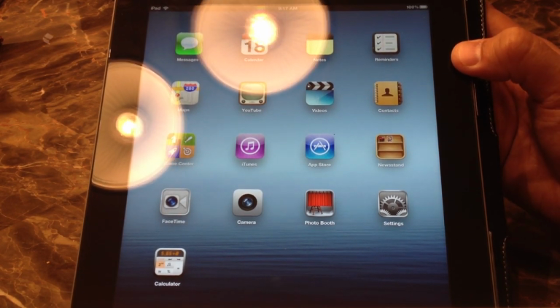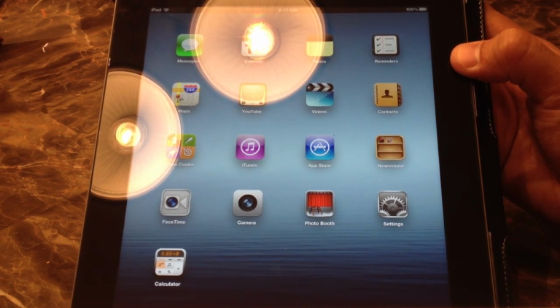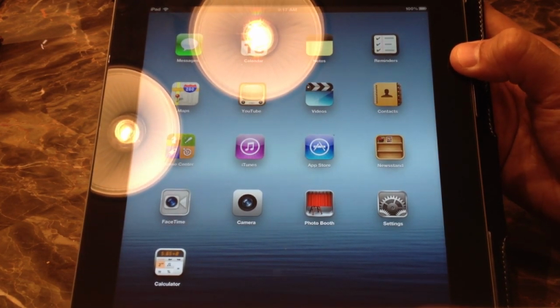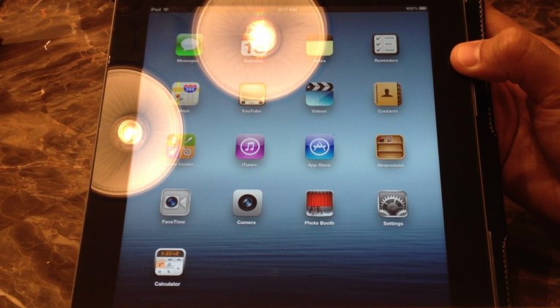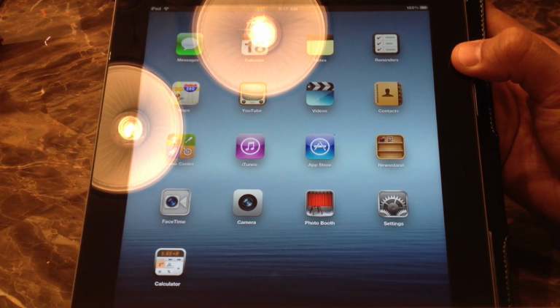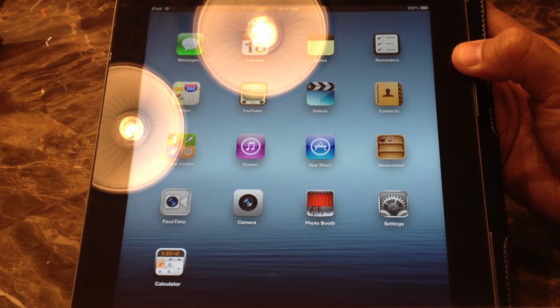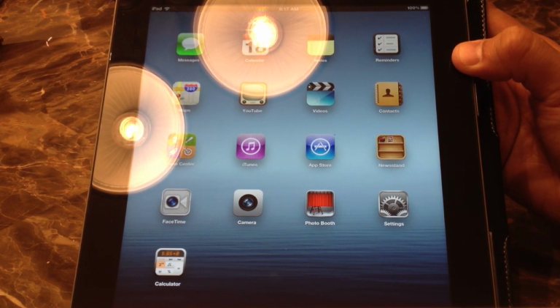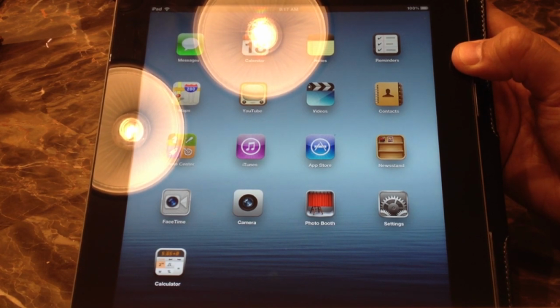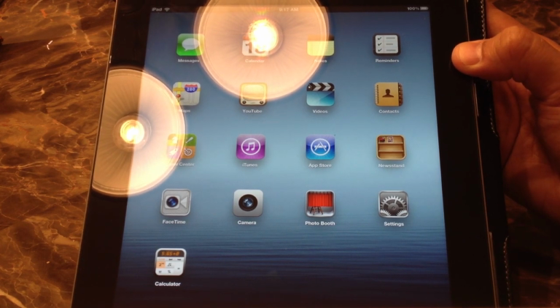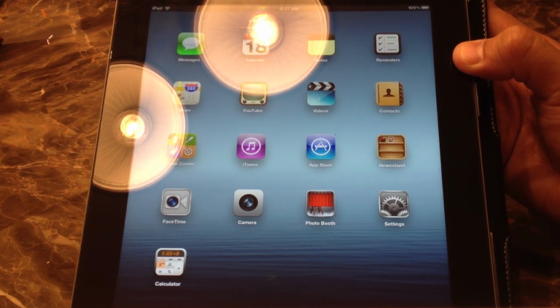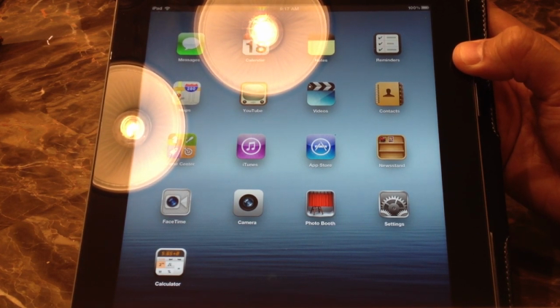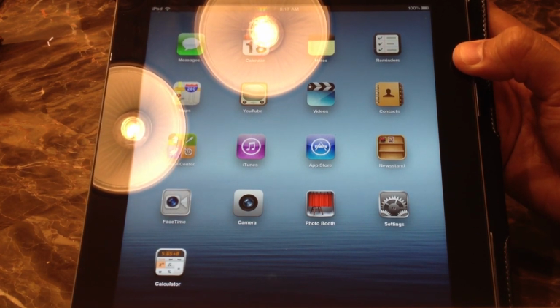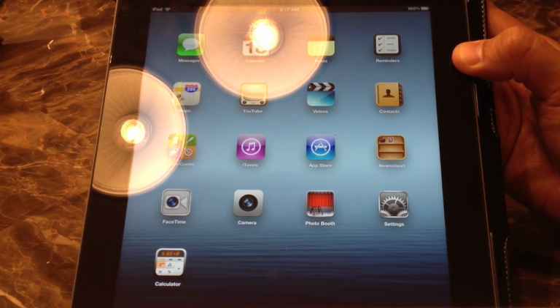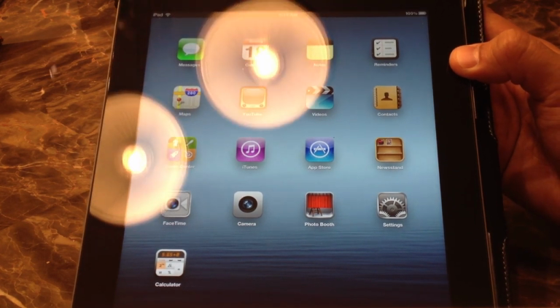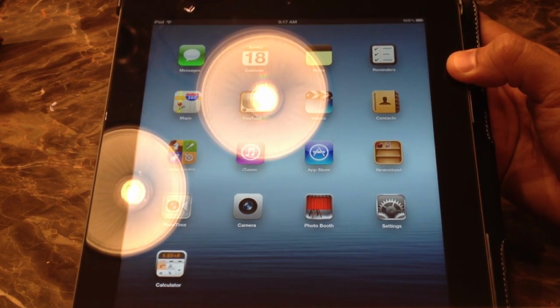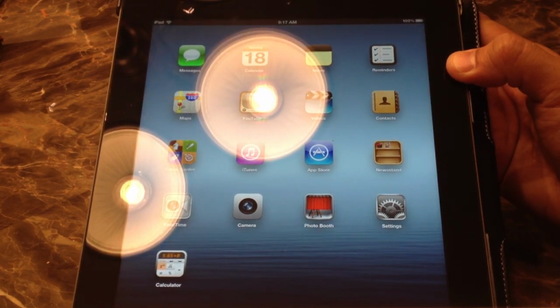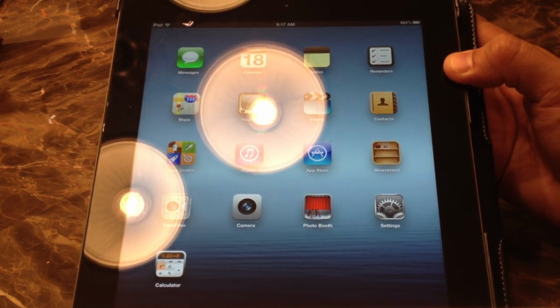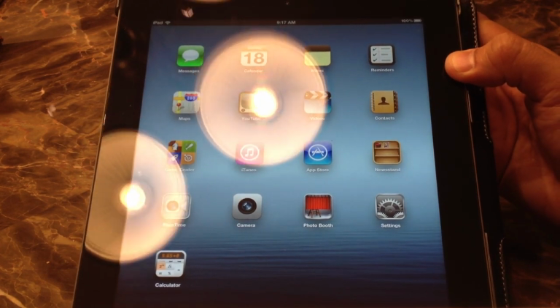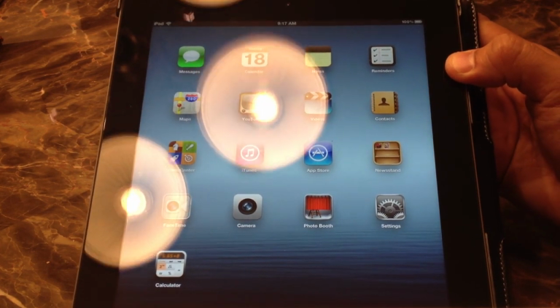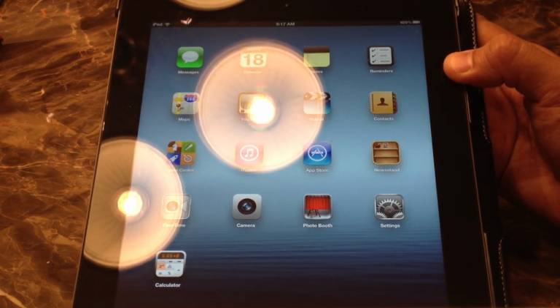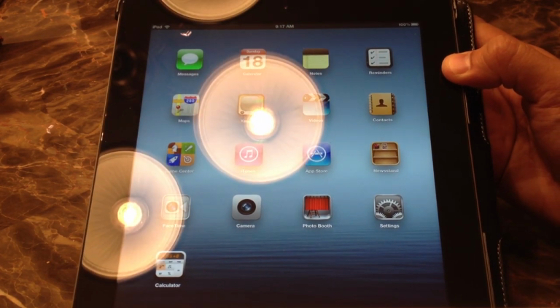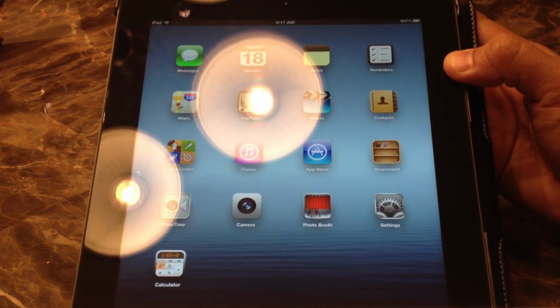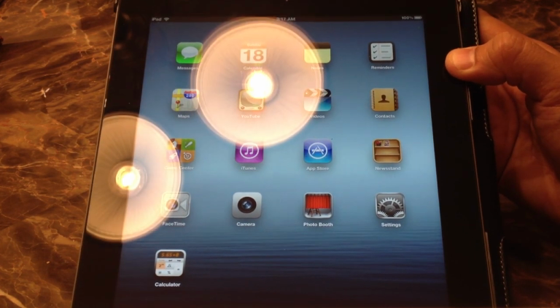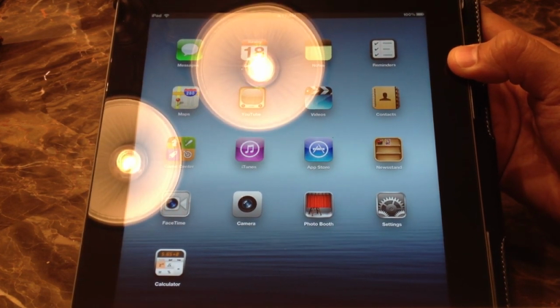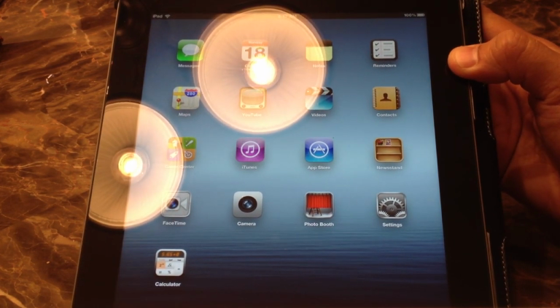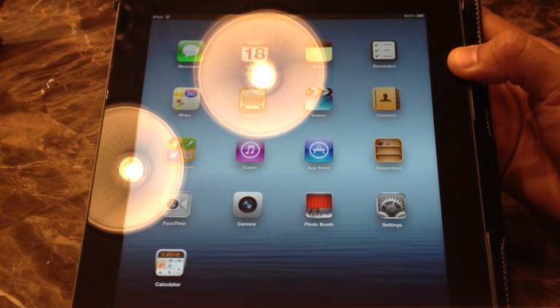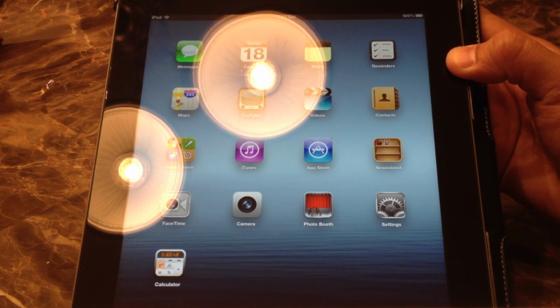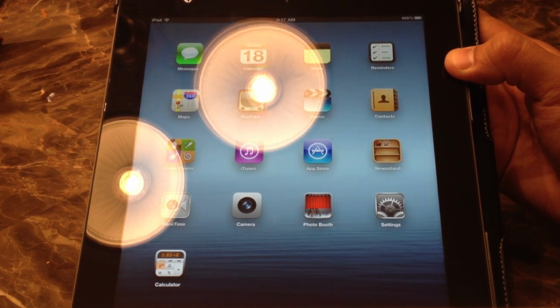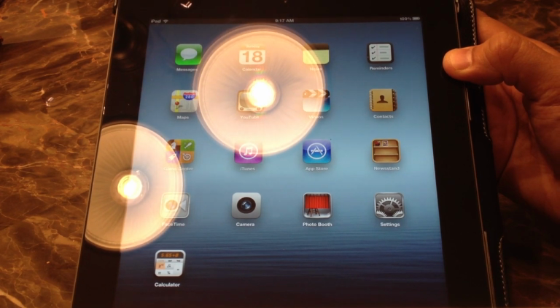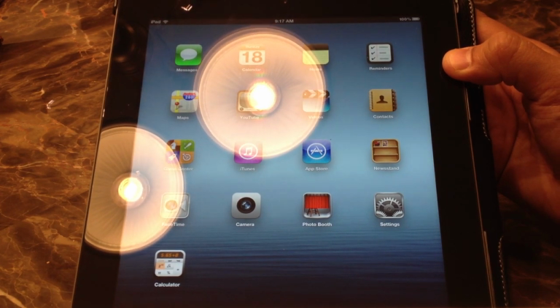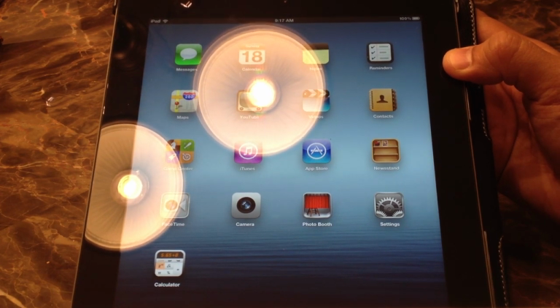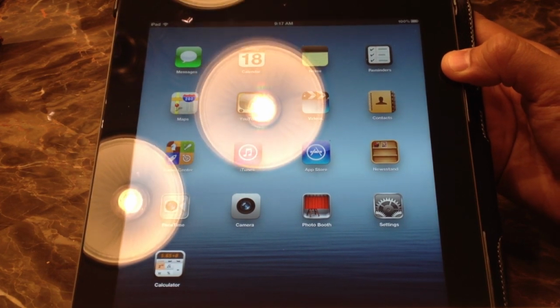Well, there you have it. Thank you for watching — this has been my review on the iPad 3.